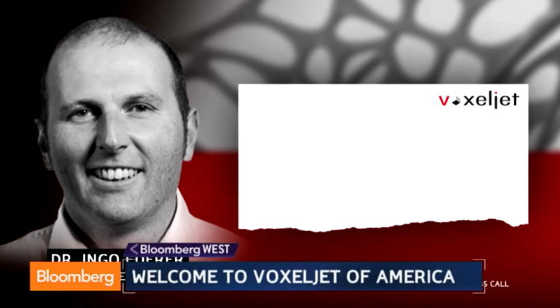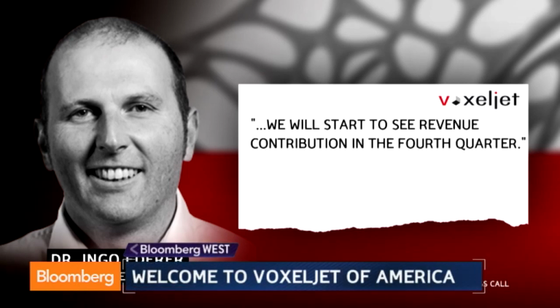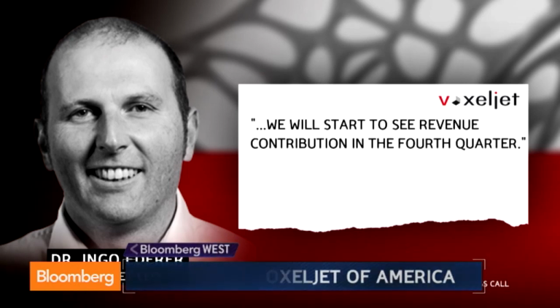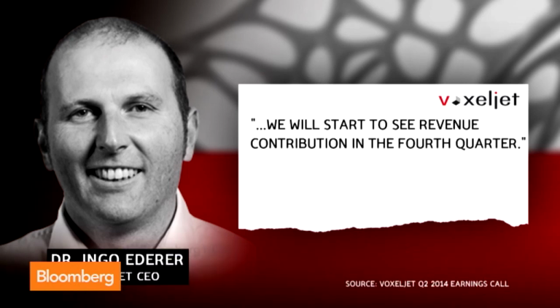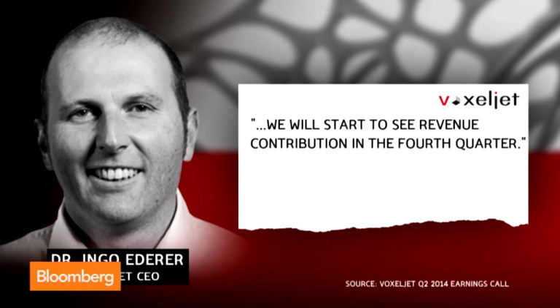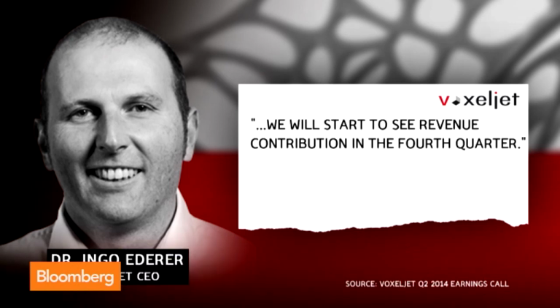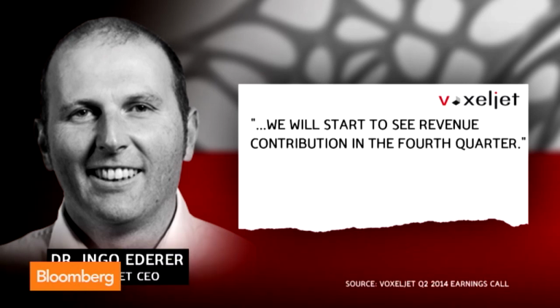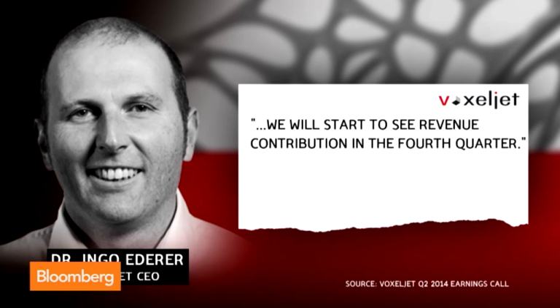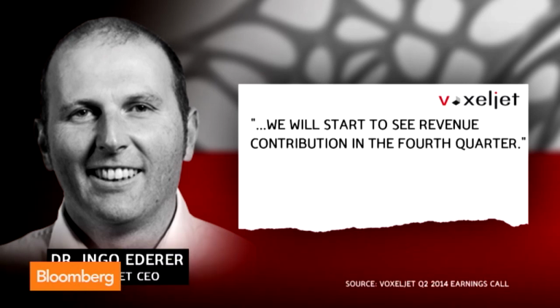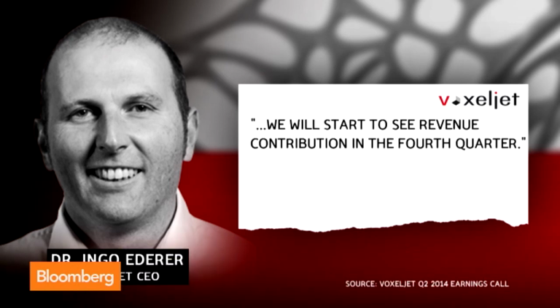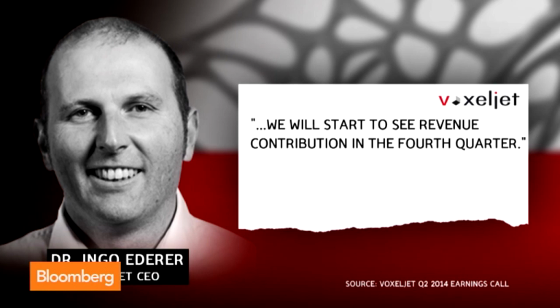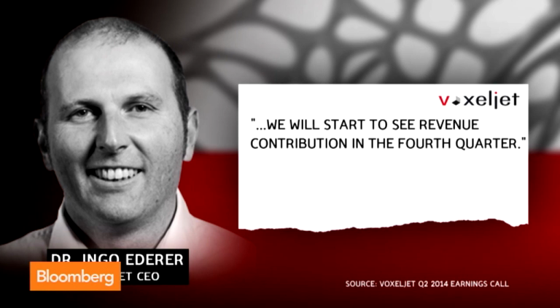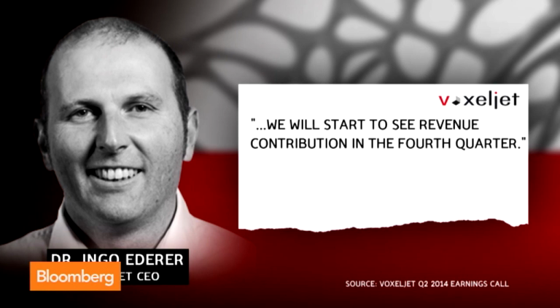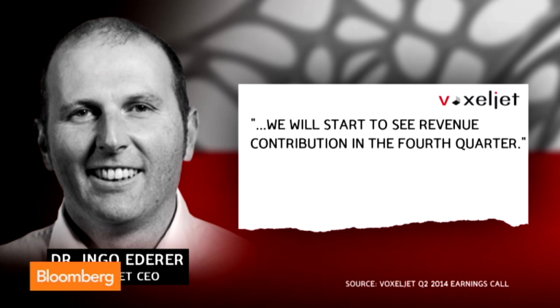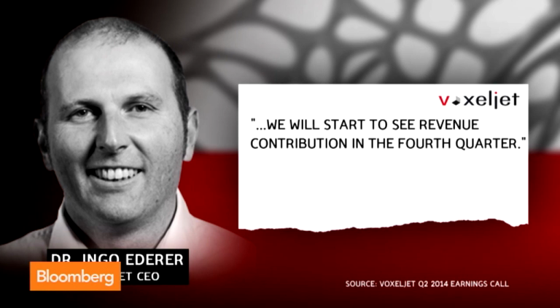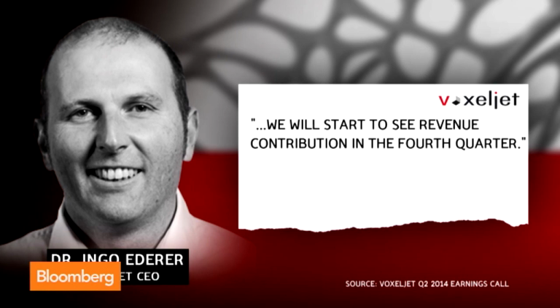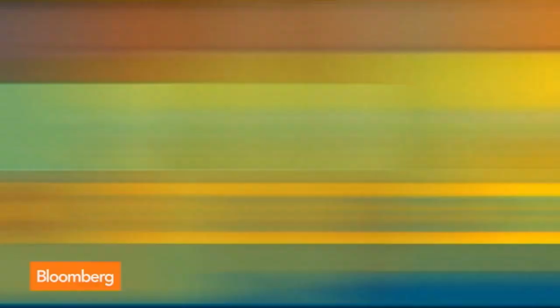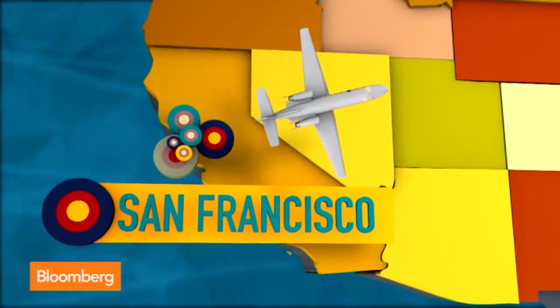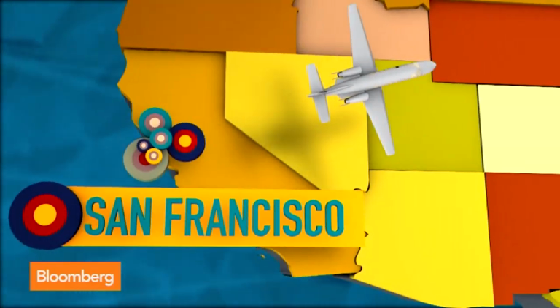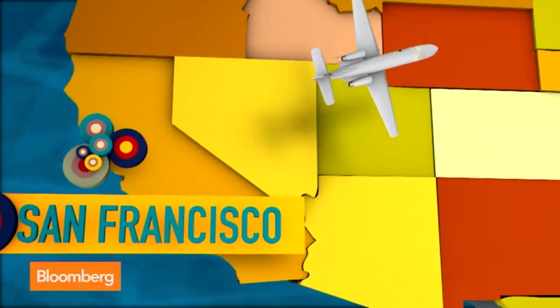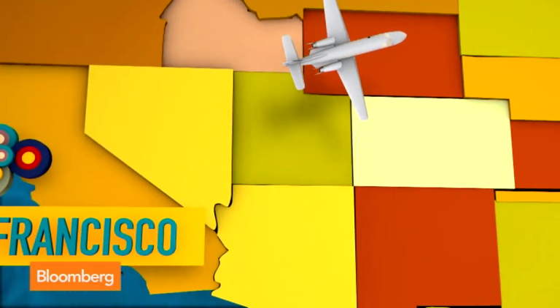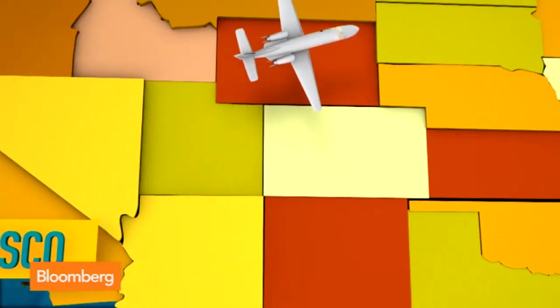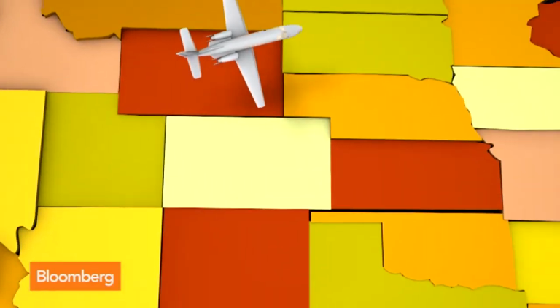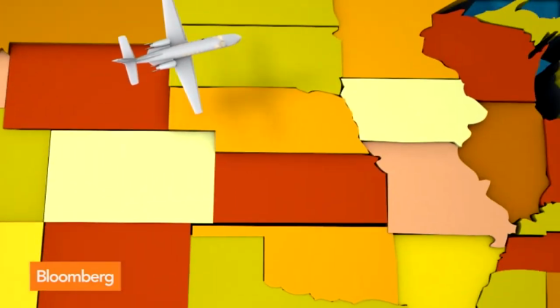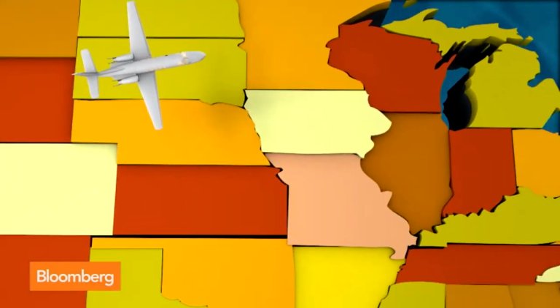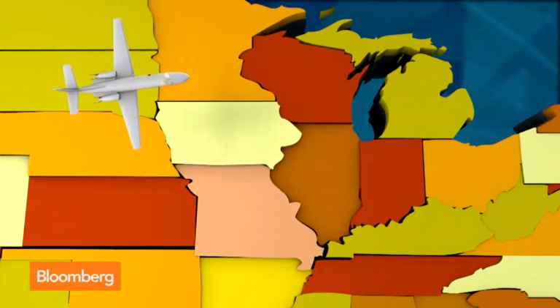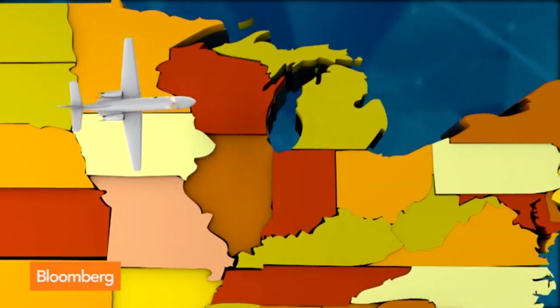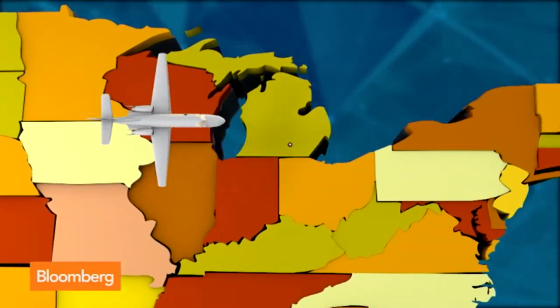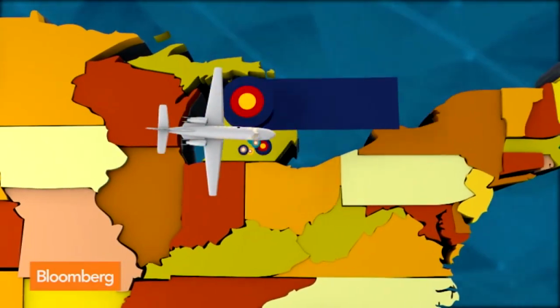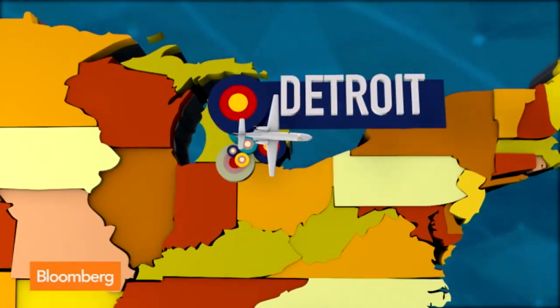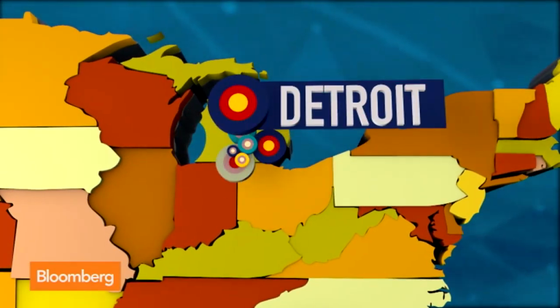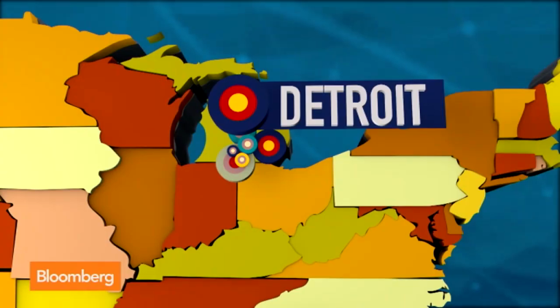We will start to see revenue contribution in the fourth quarter. So I headed to Detroit to see this new Voxeljet facility.